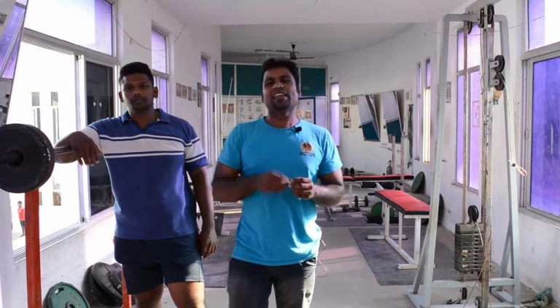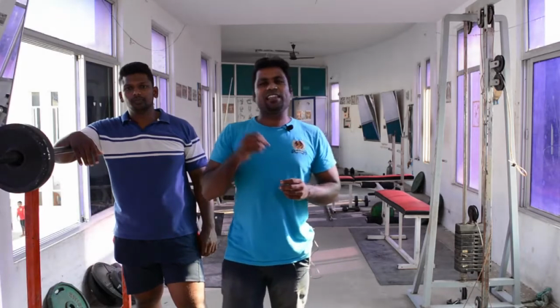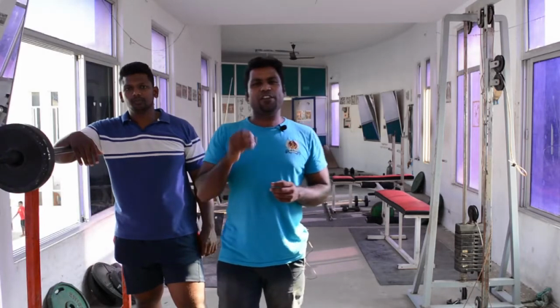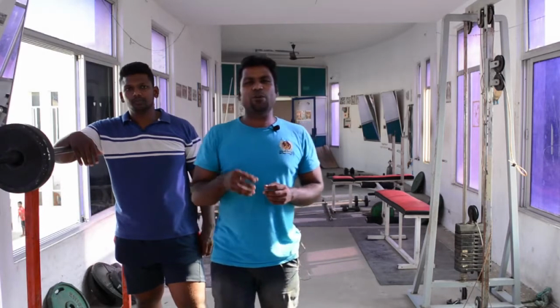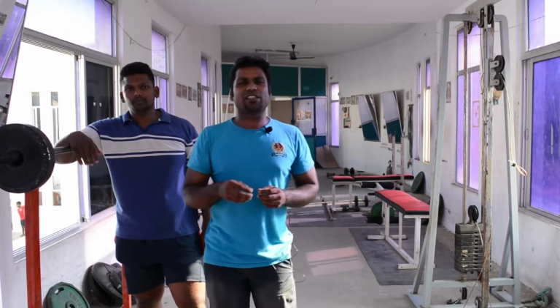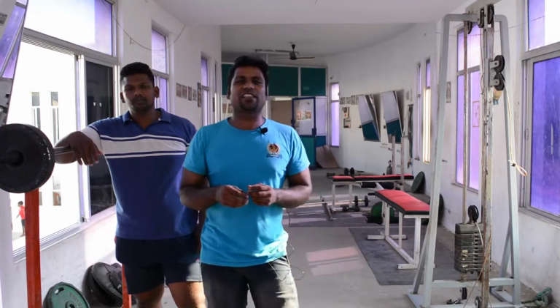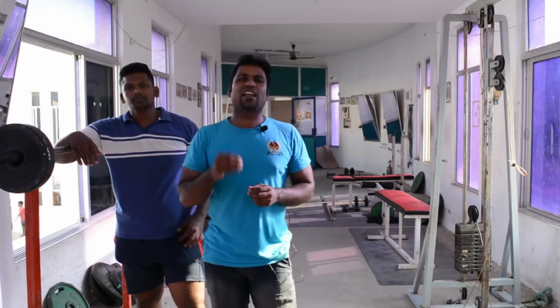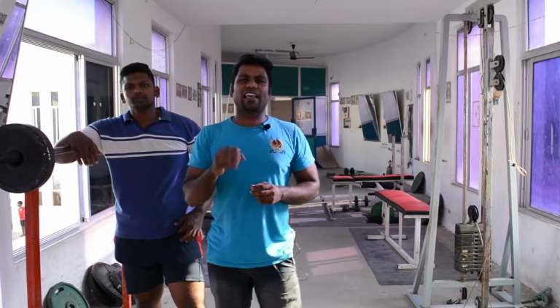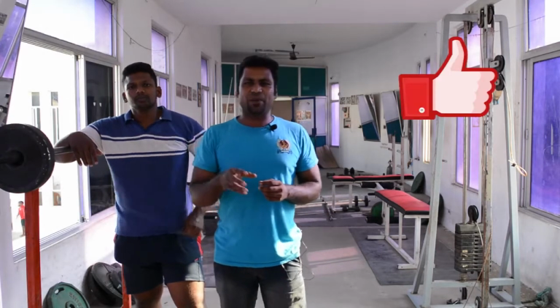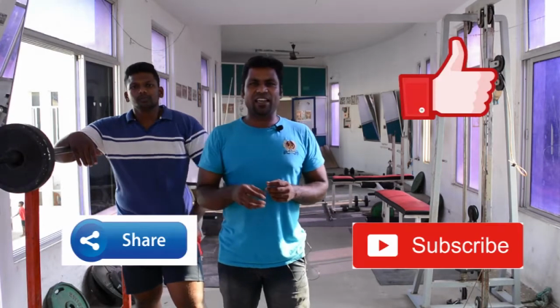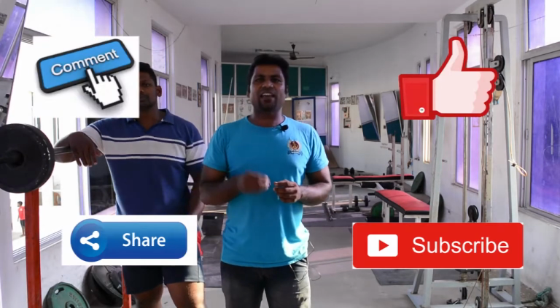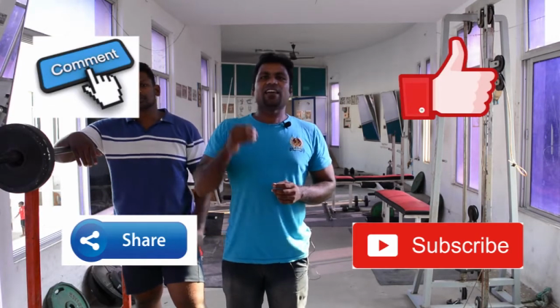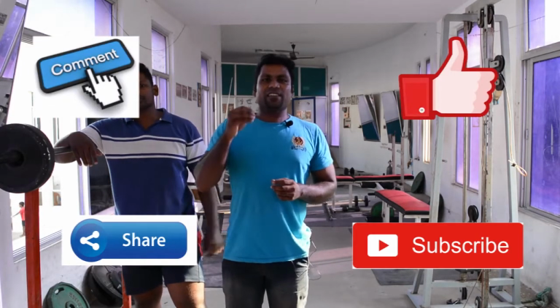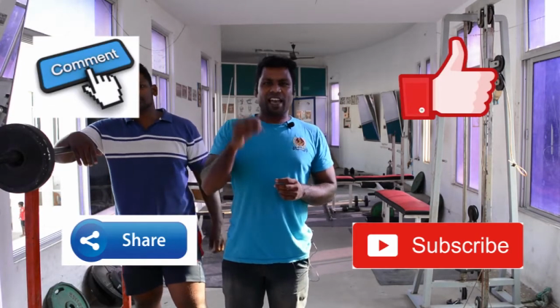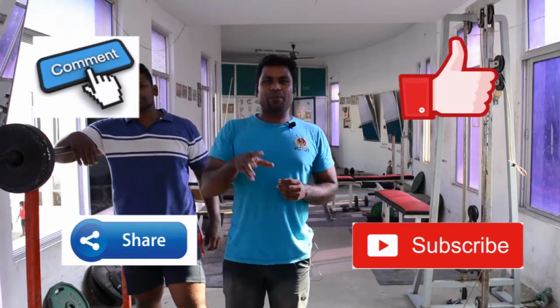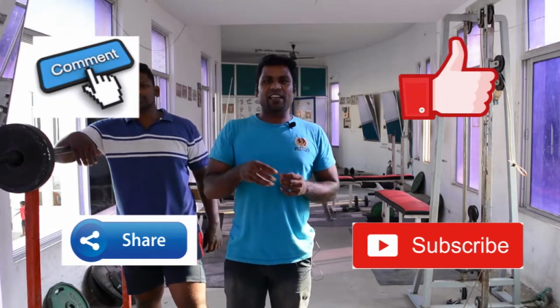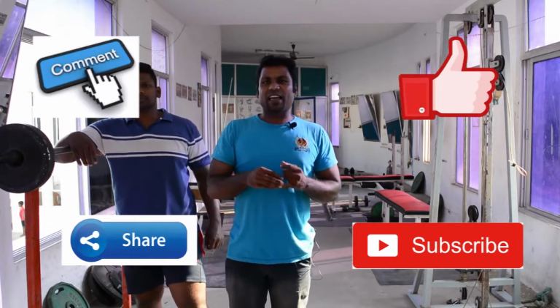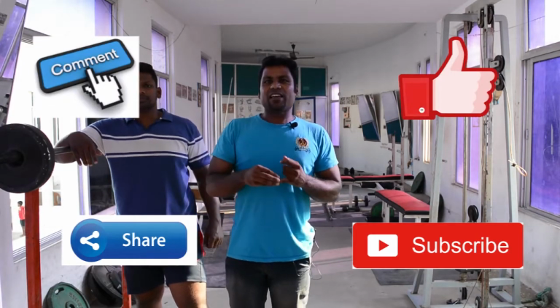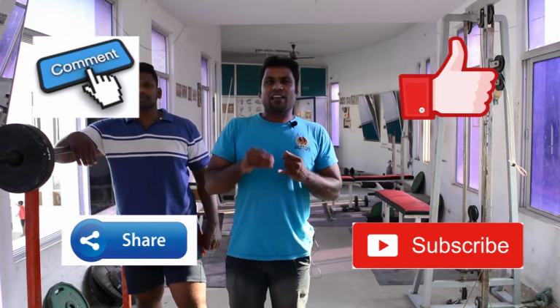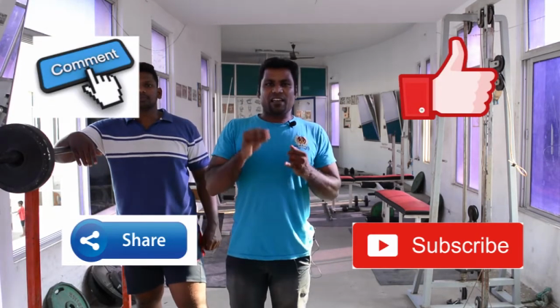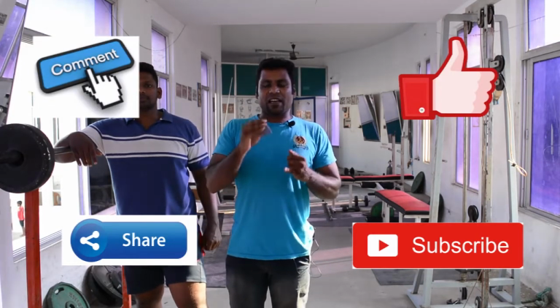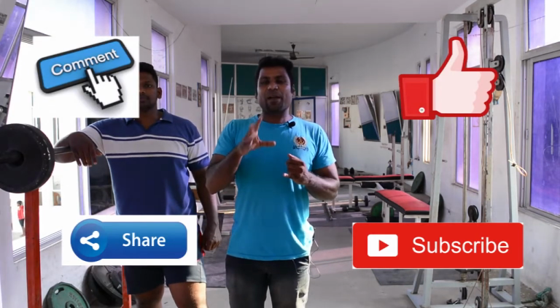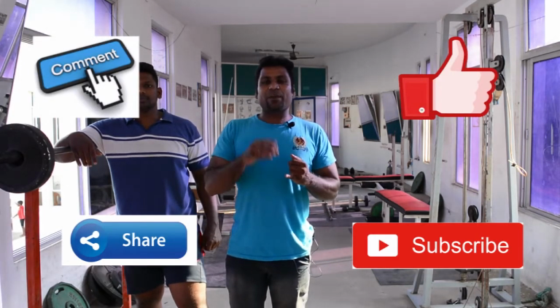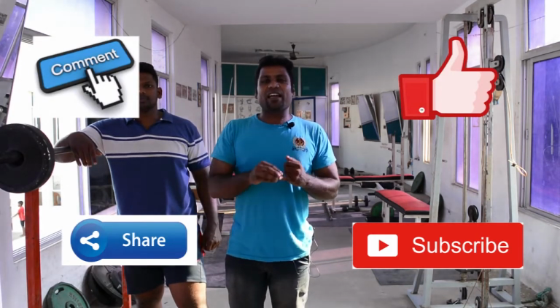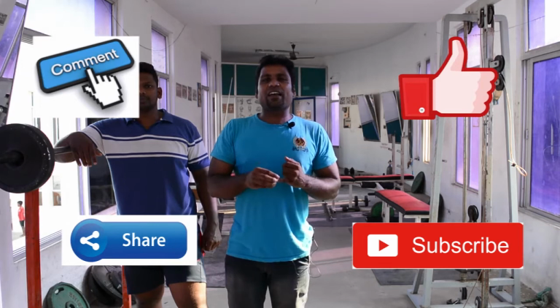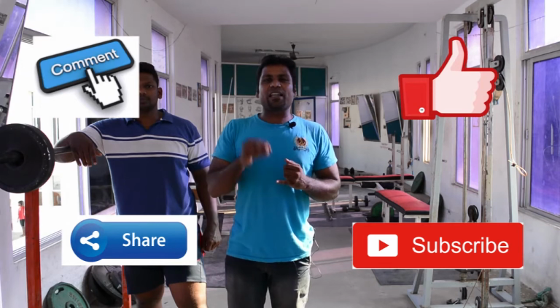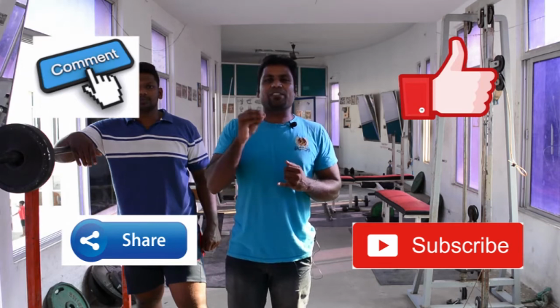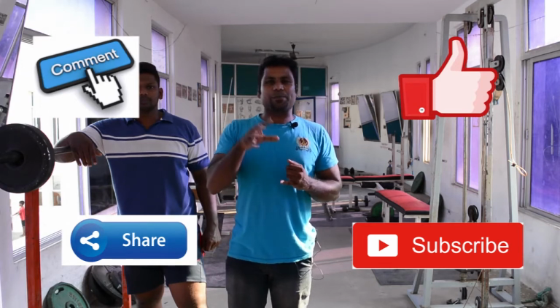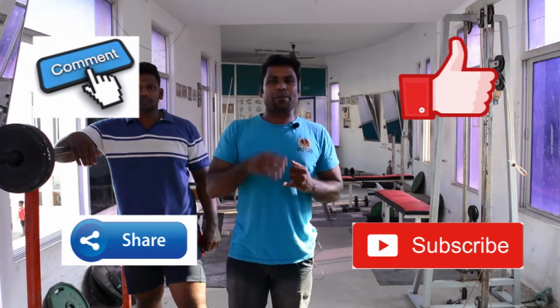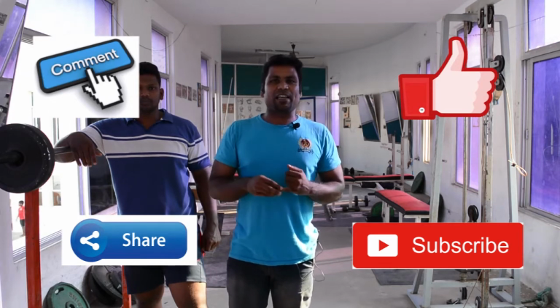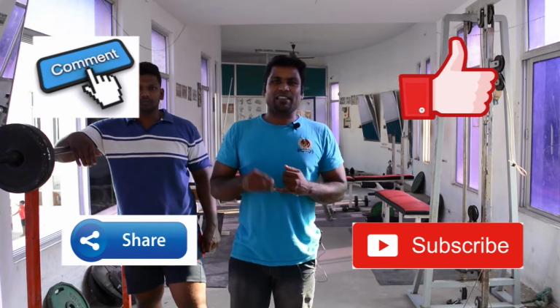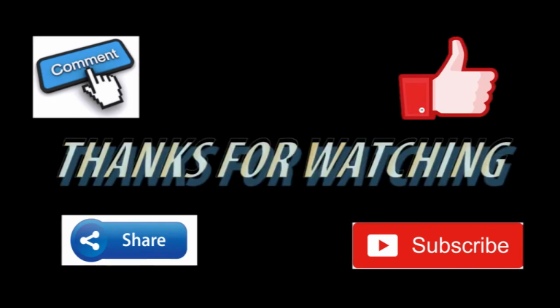If you found this helpful, like it, share it, comment, and subscribe. Thank you.